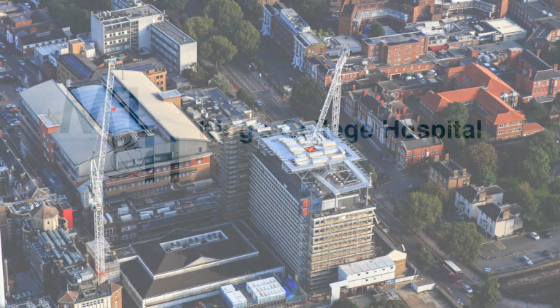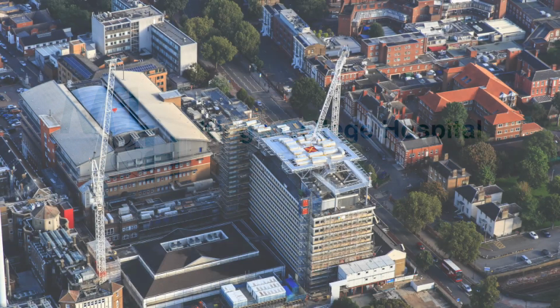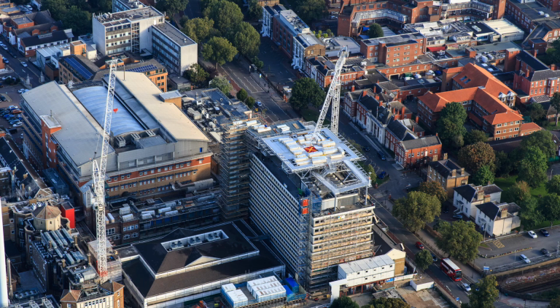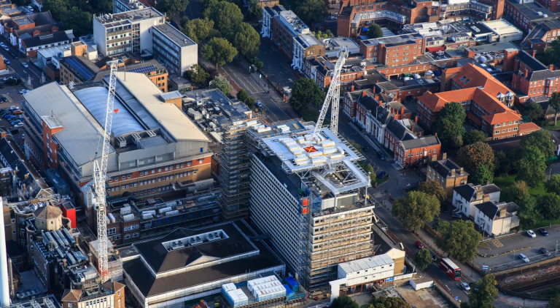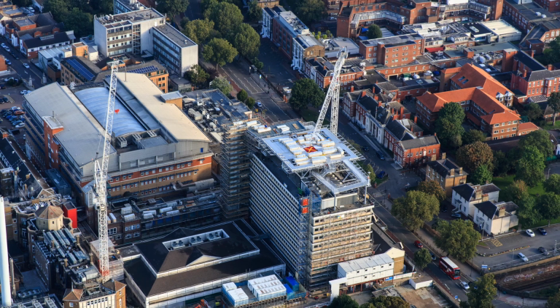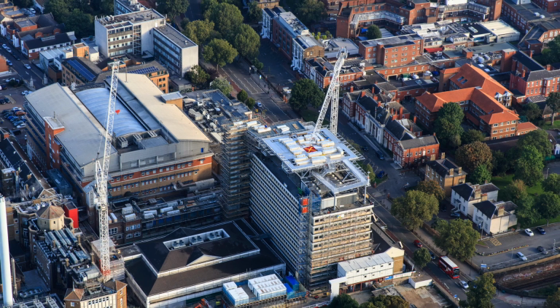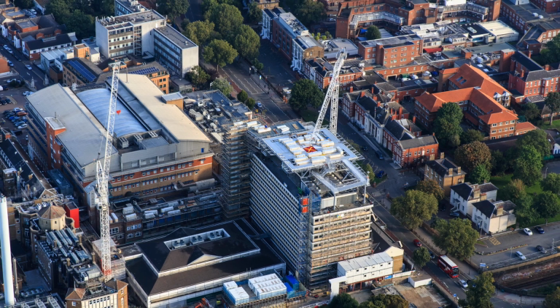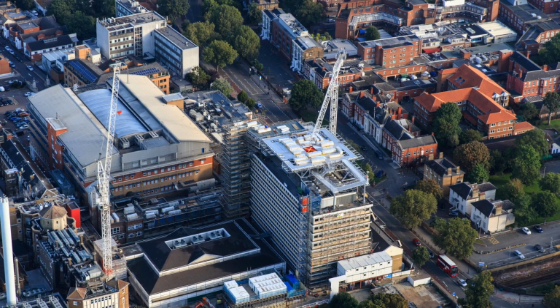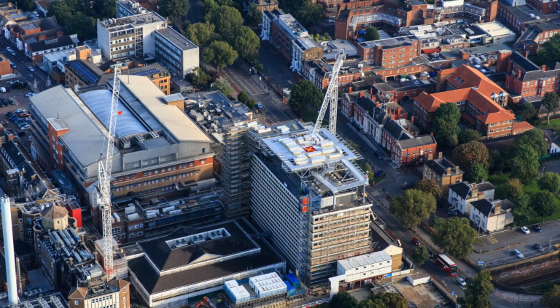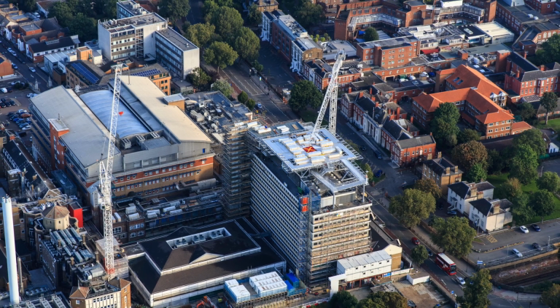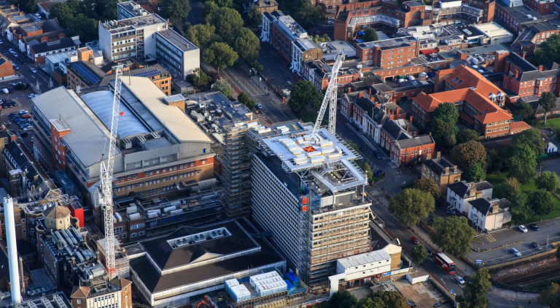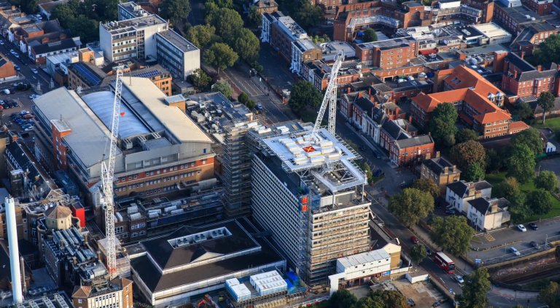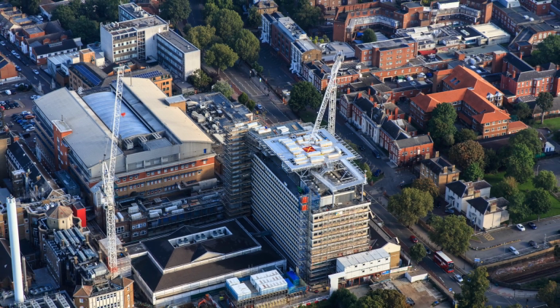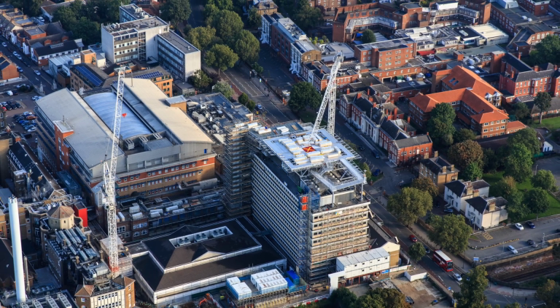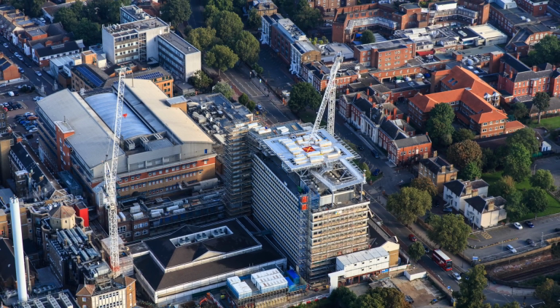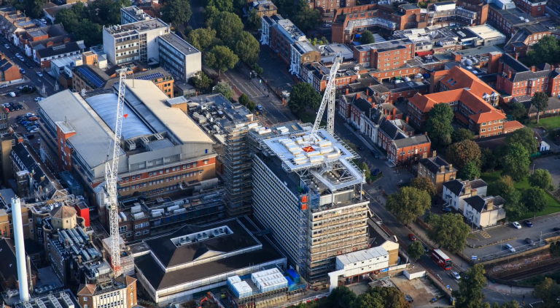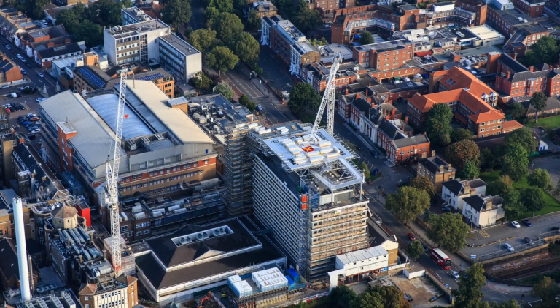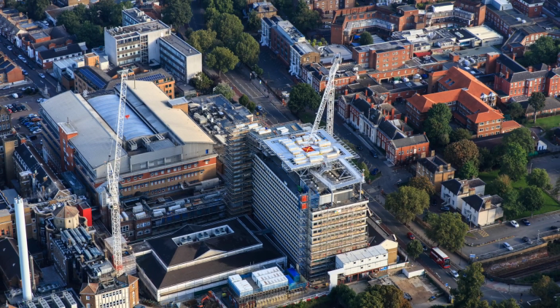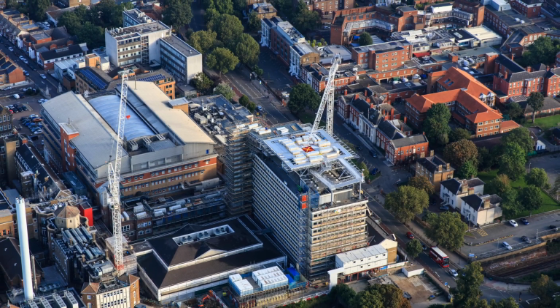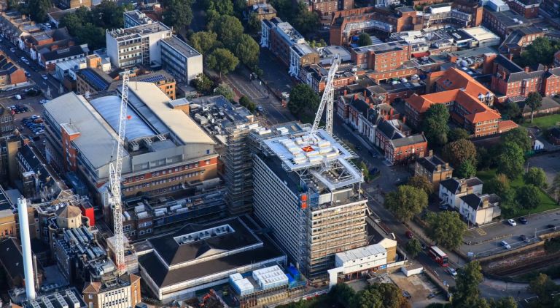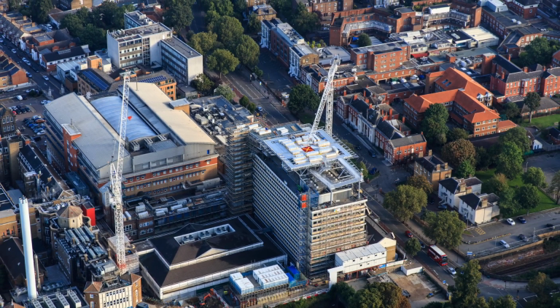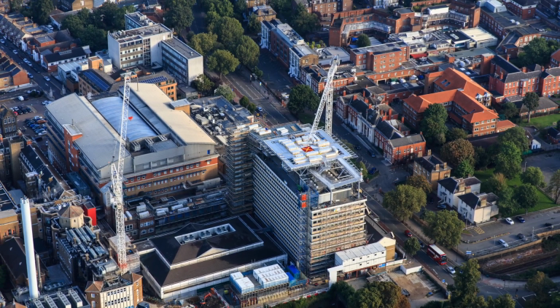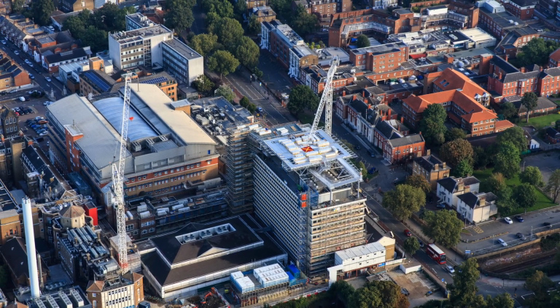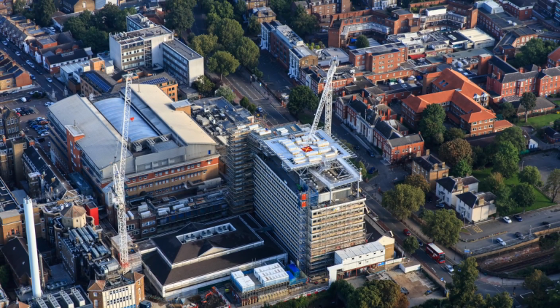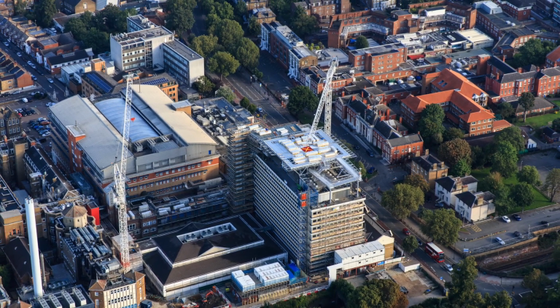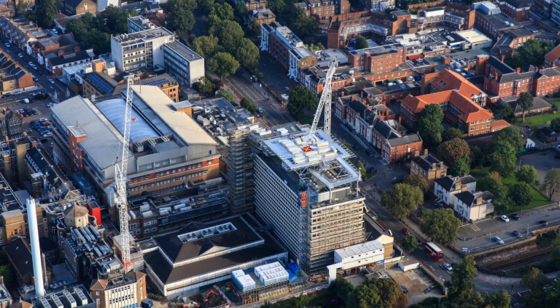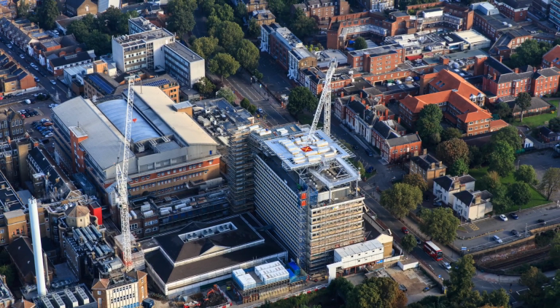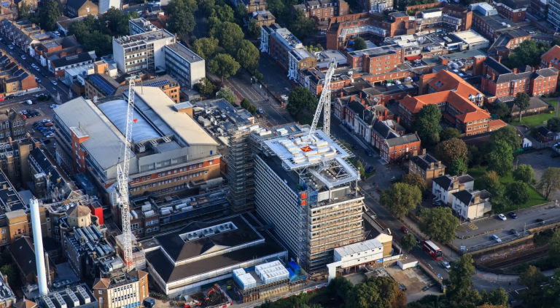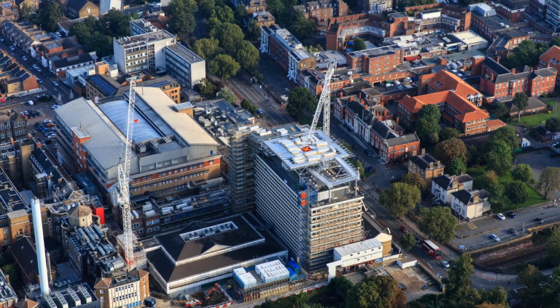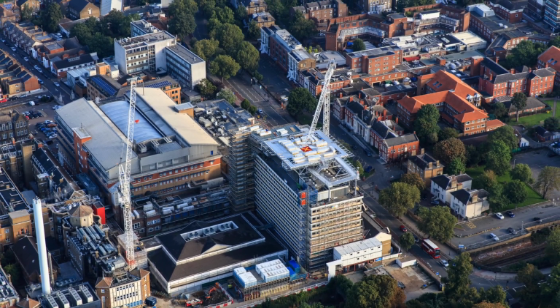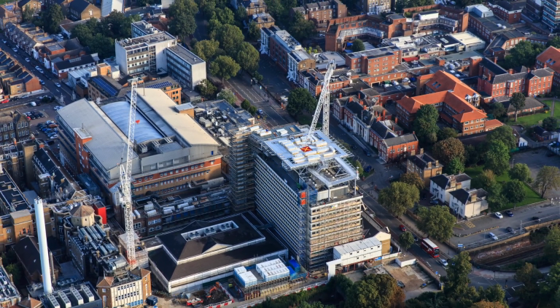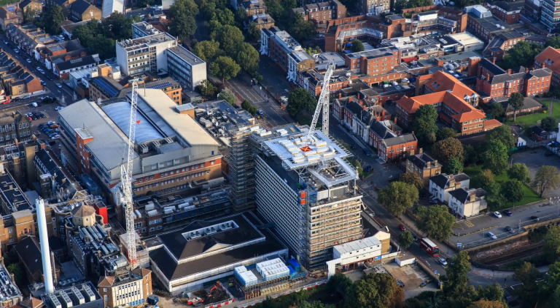The main works are the construction of a critical care unit and the construction of a helipad on an adjacent building.